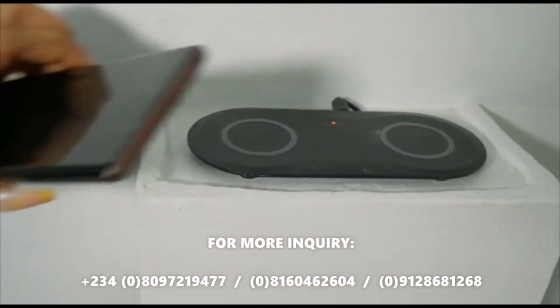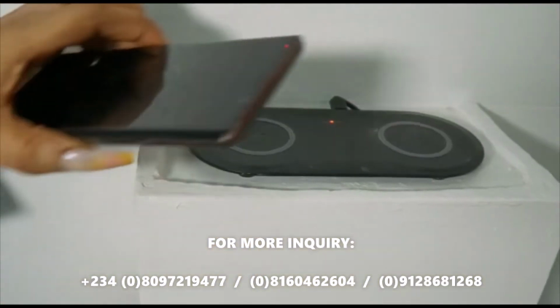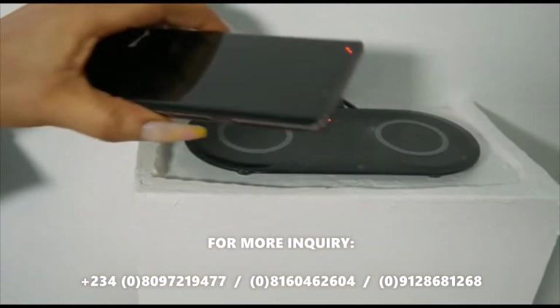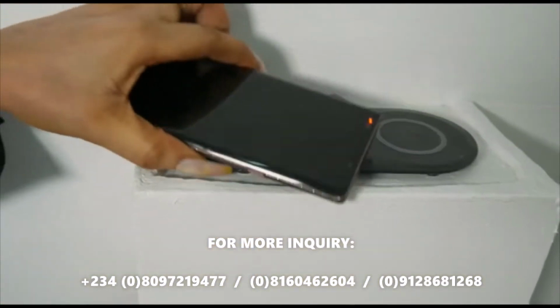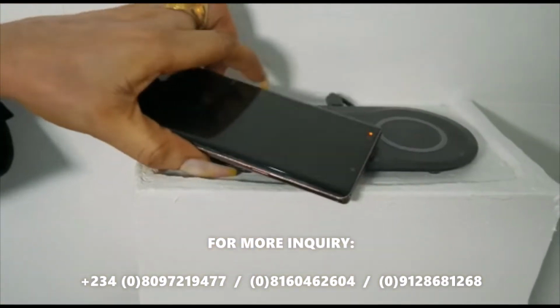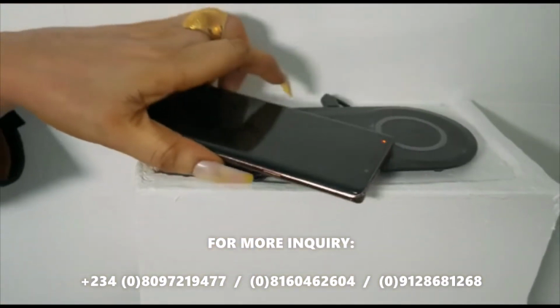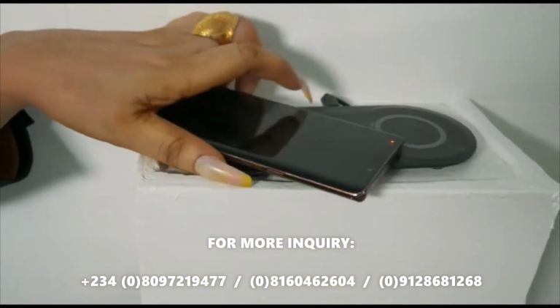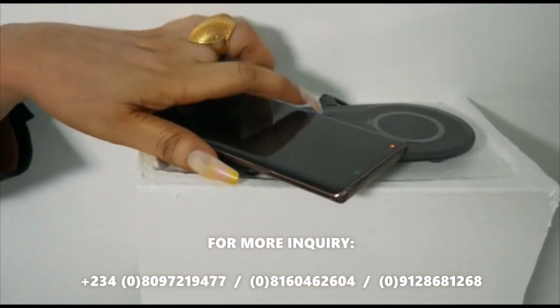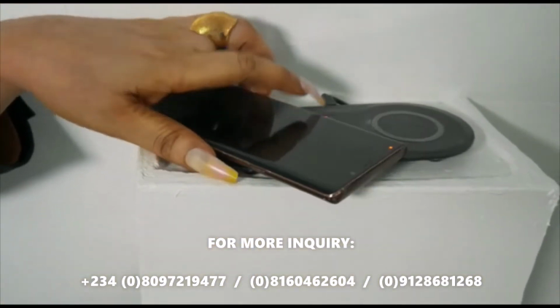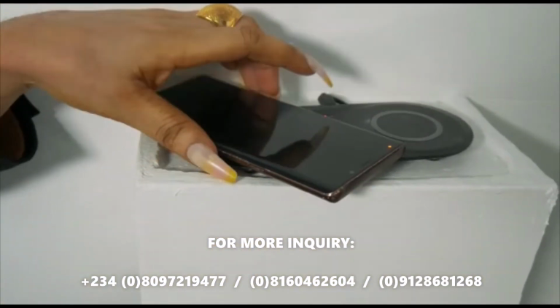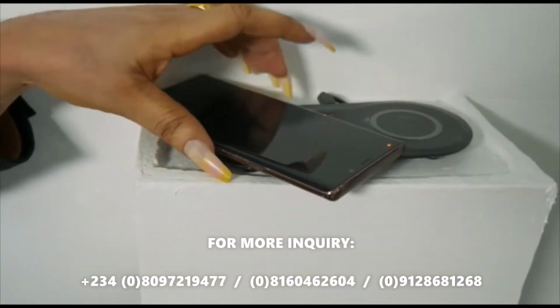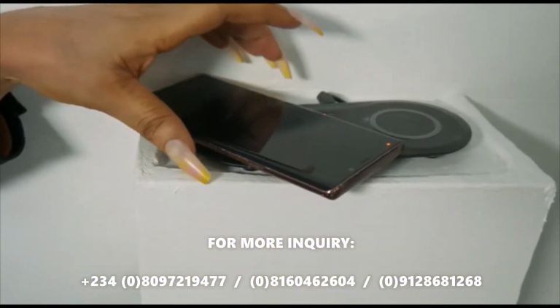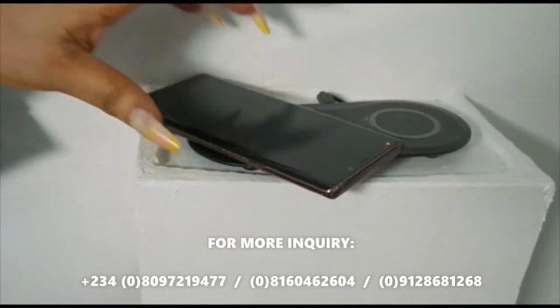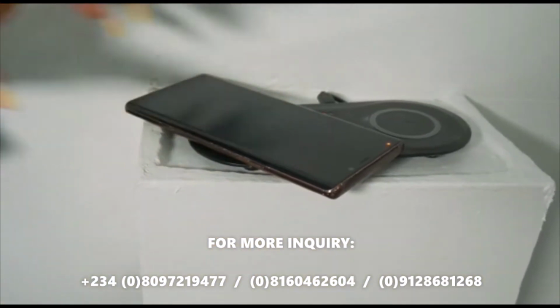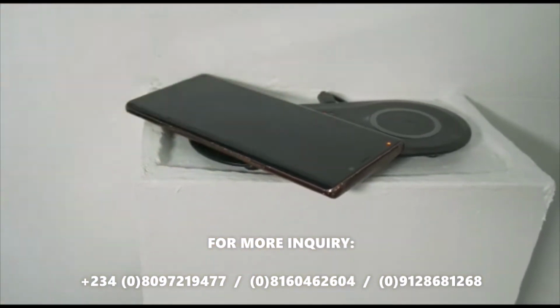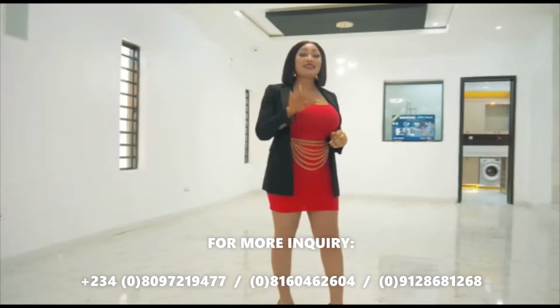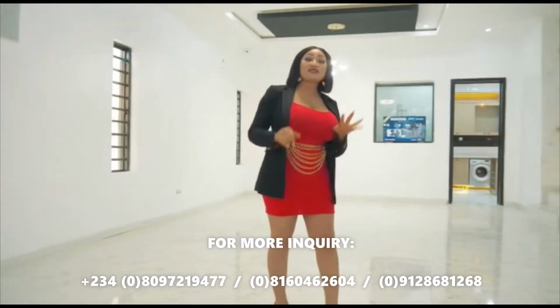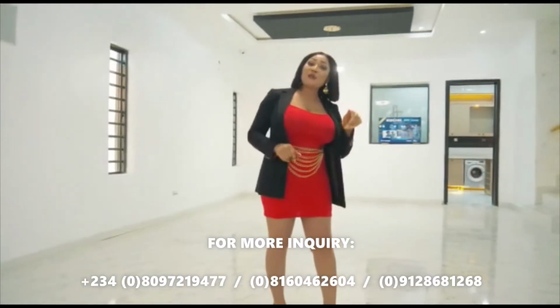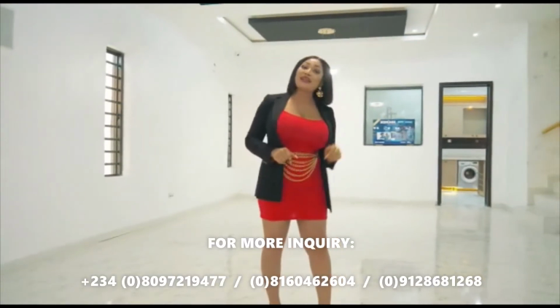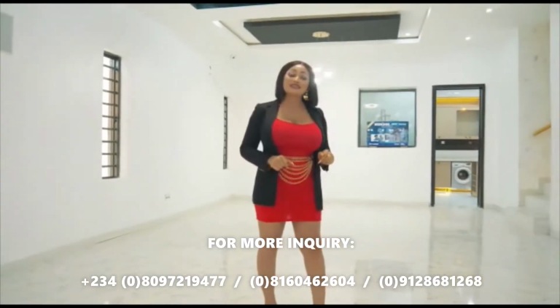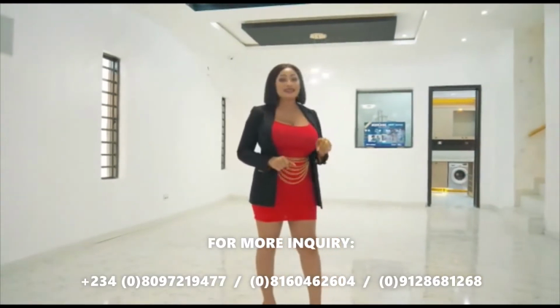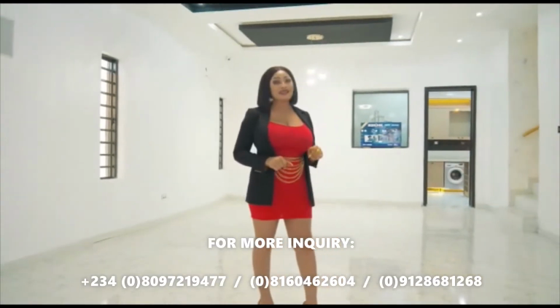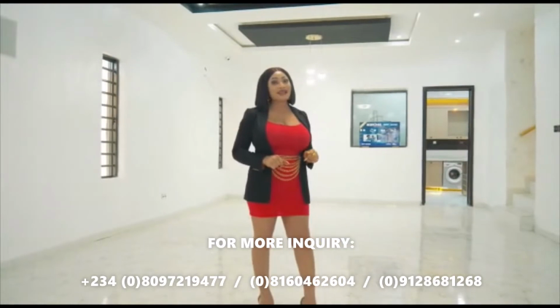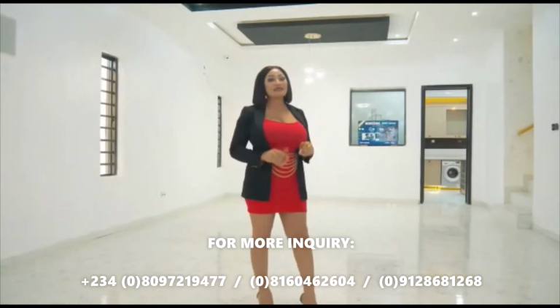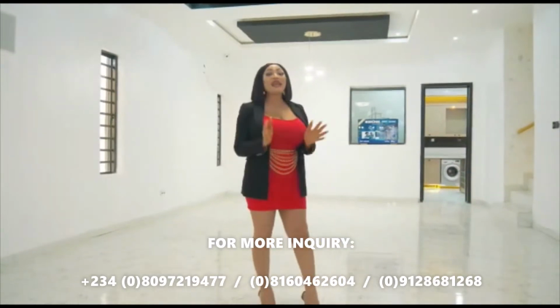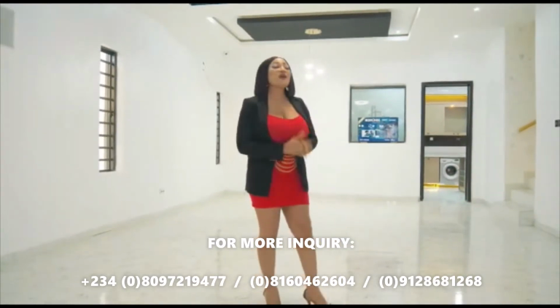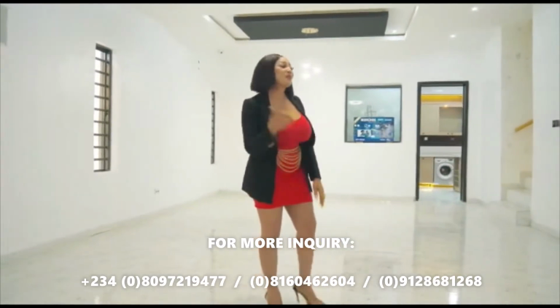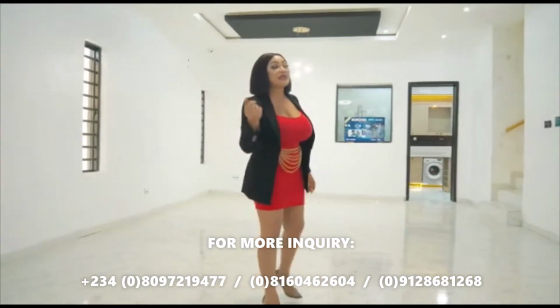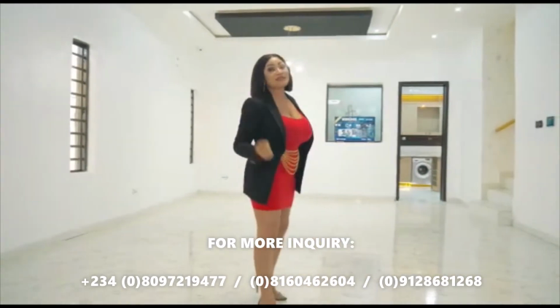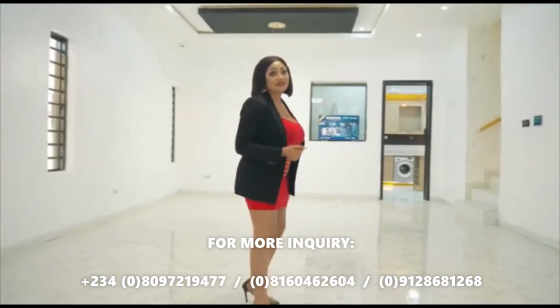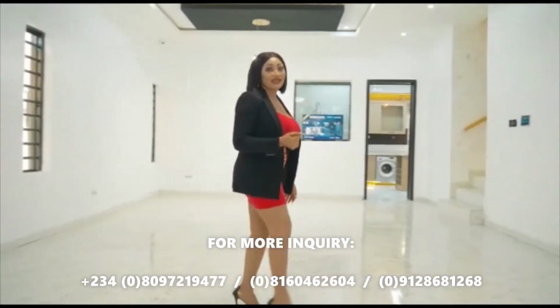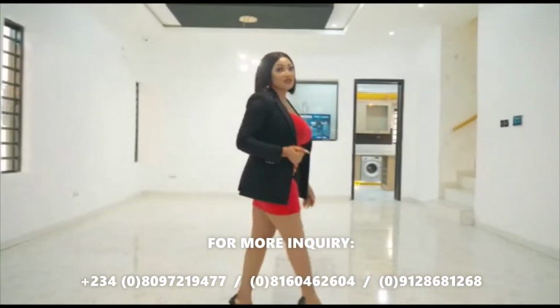I never heard that one before, but guys, there is a wireless charger in this house. Come with me, let's go to the kitchen.